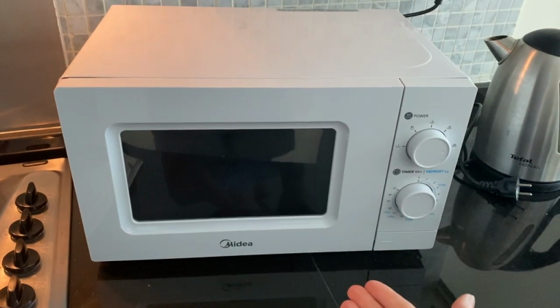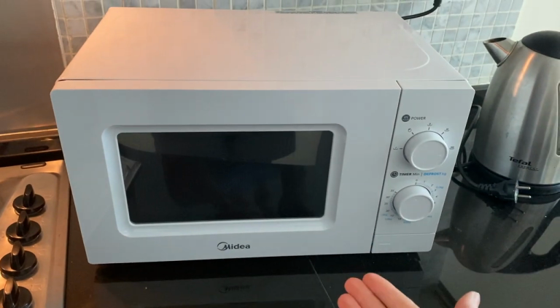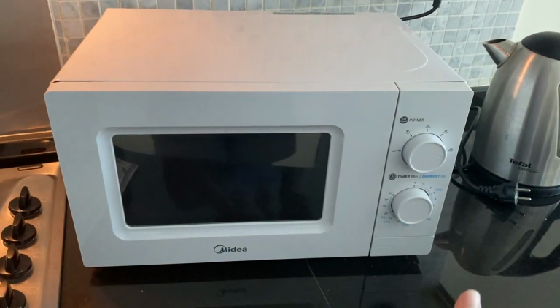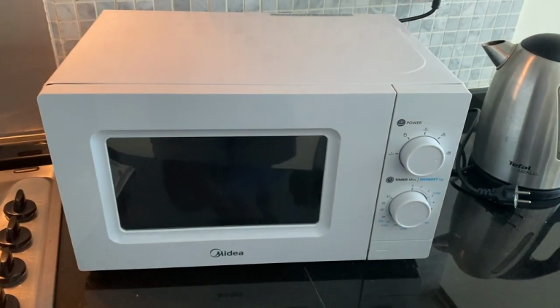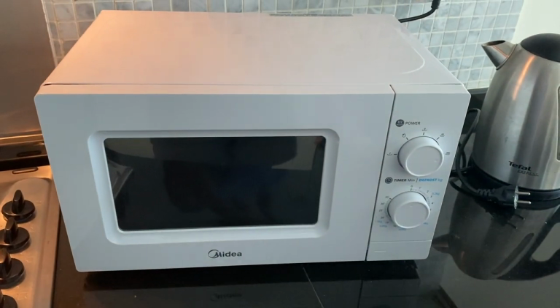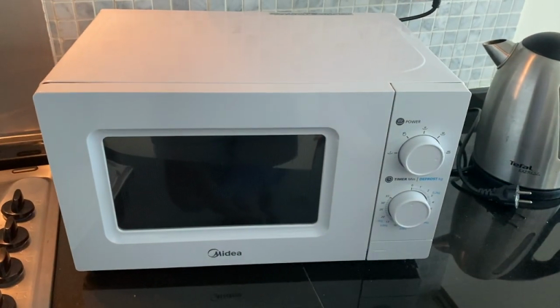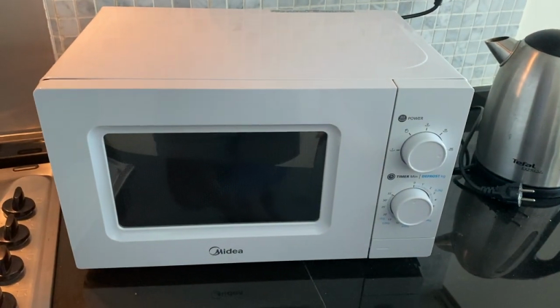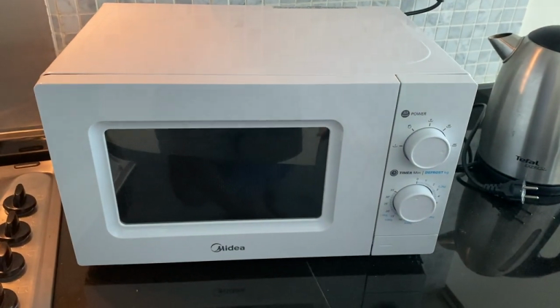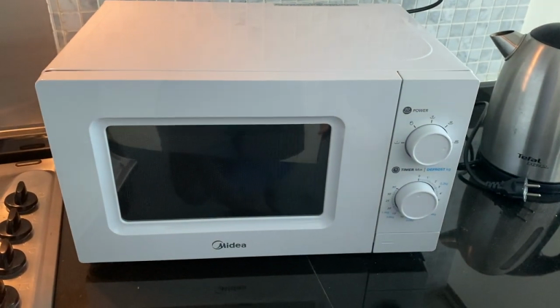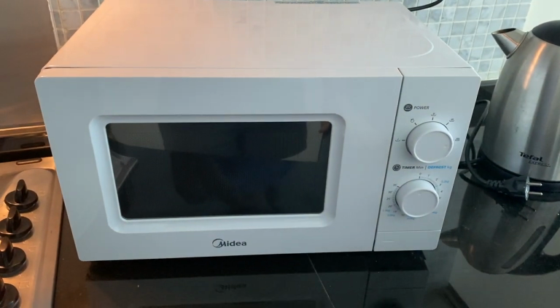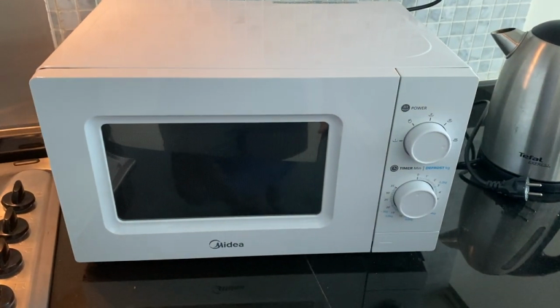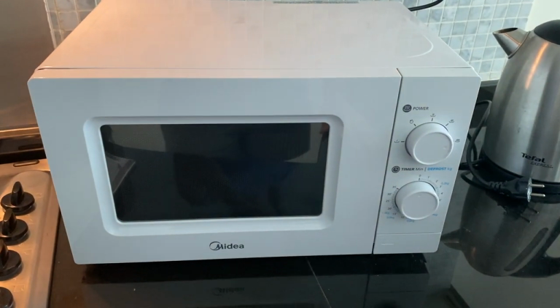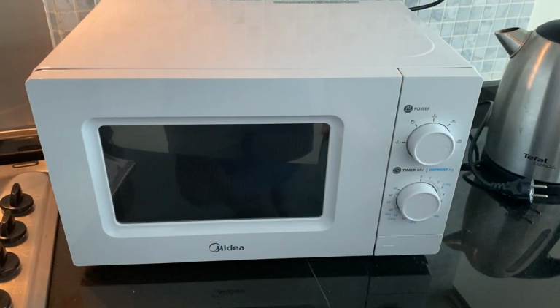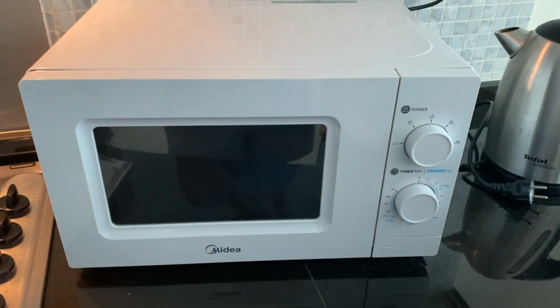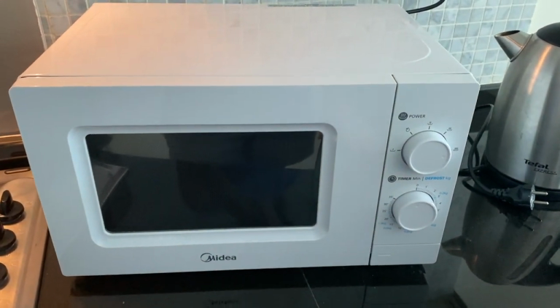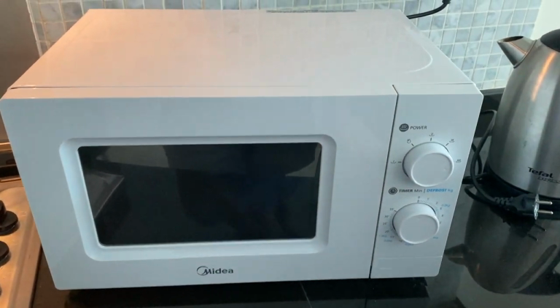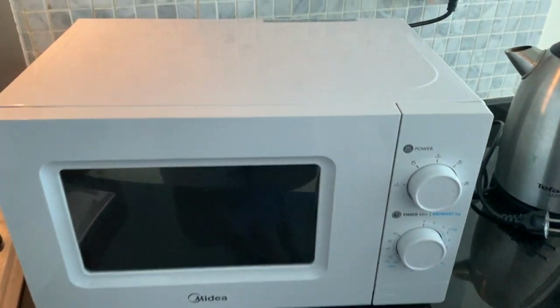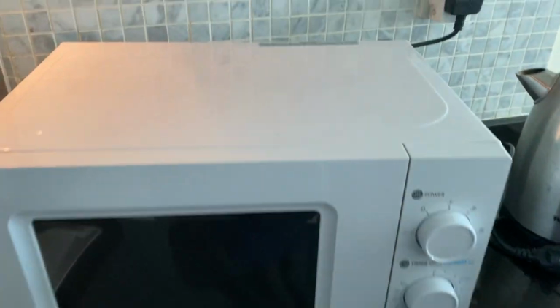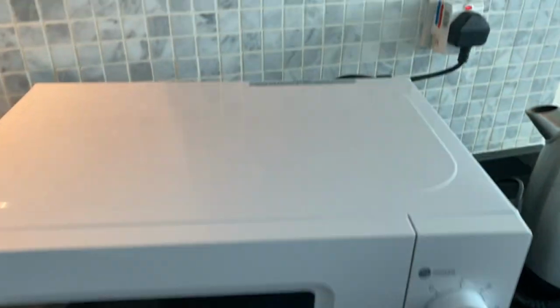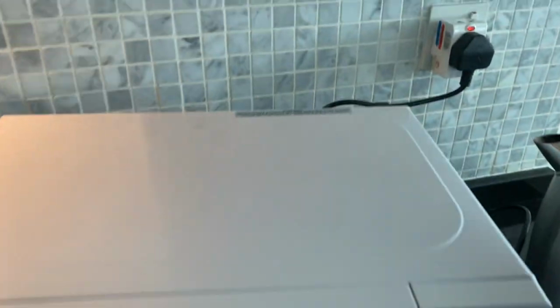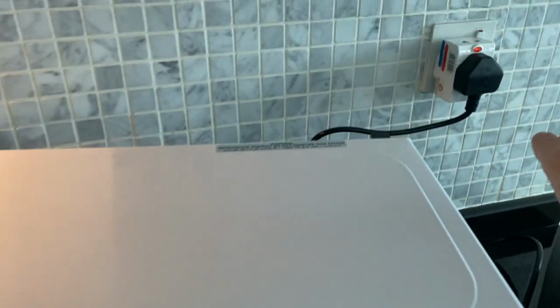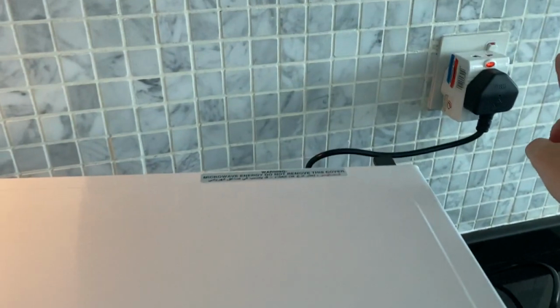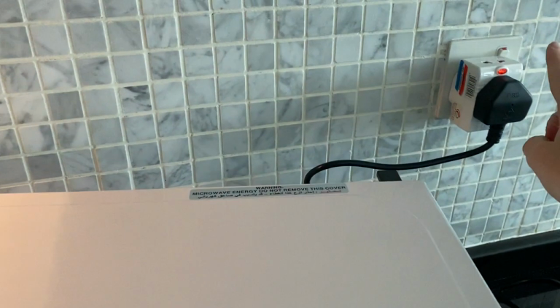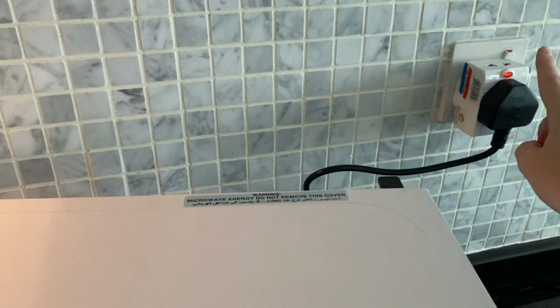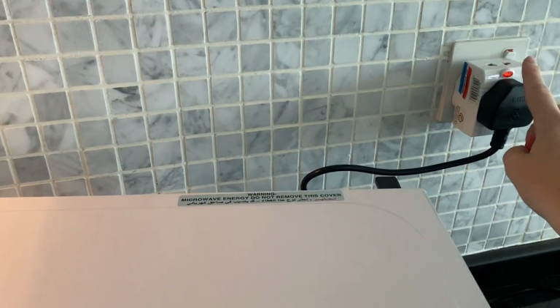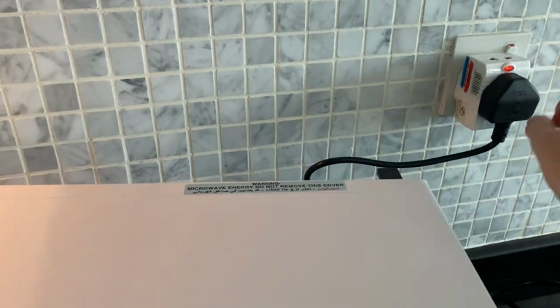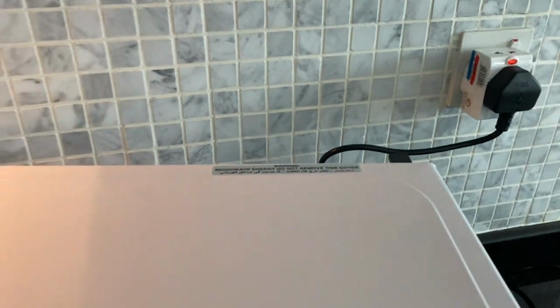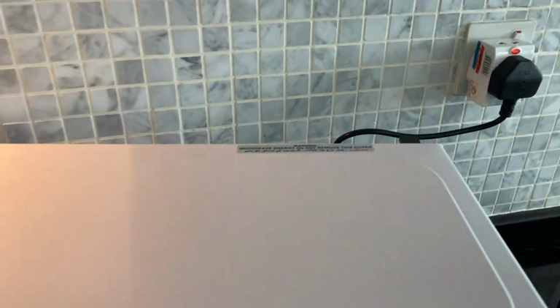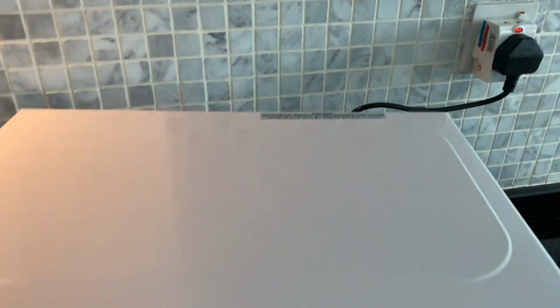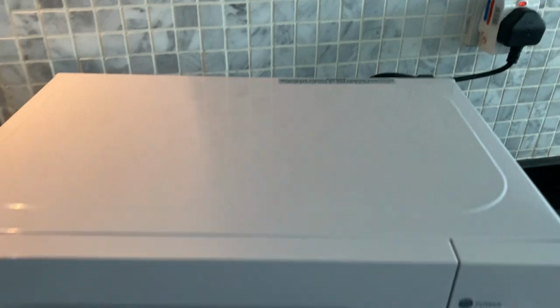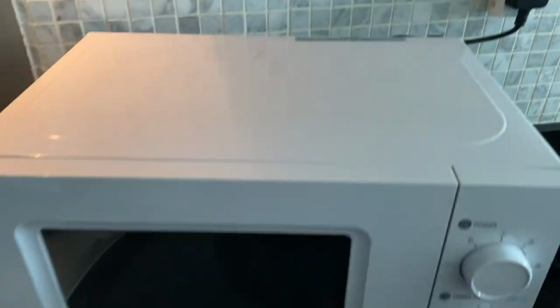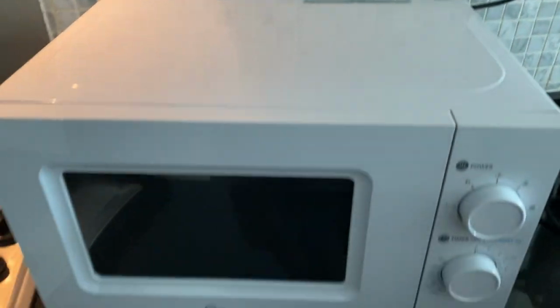Here we have the Midea Microwave. To operate it, make sure the wall switch is on.